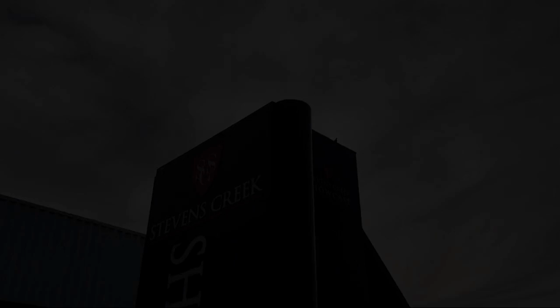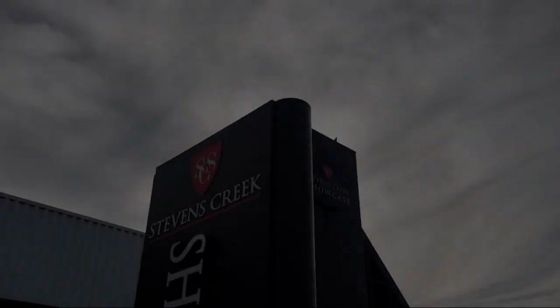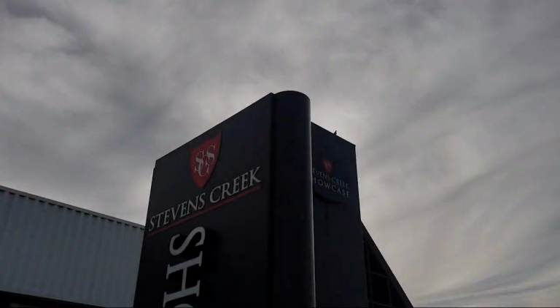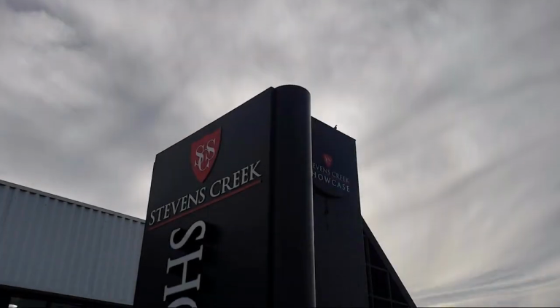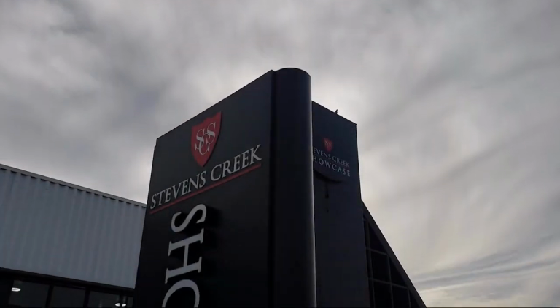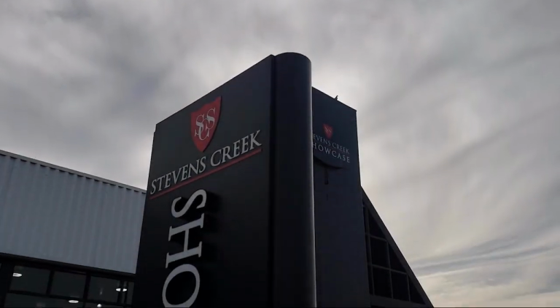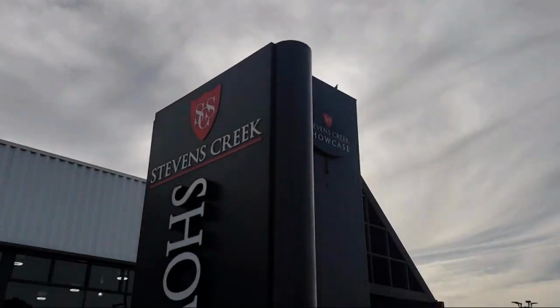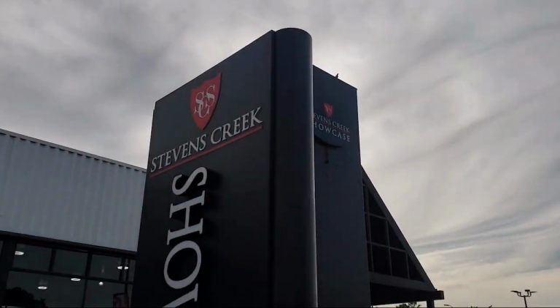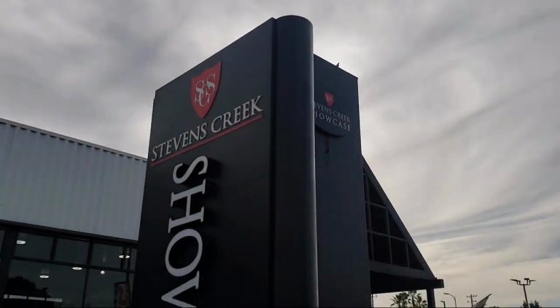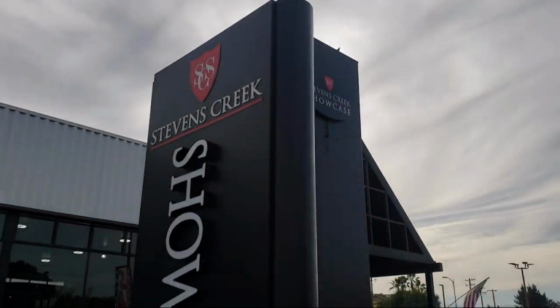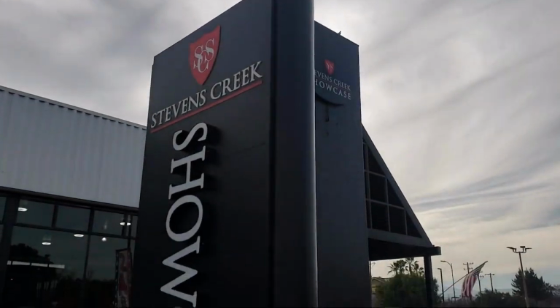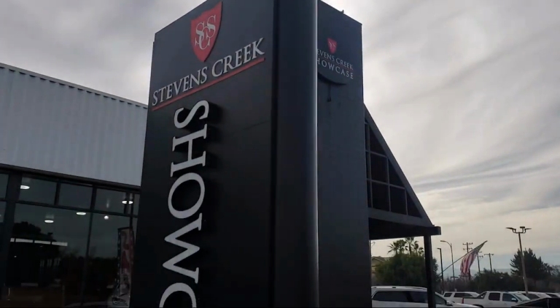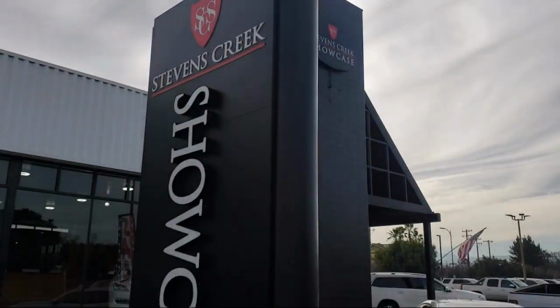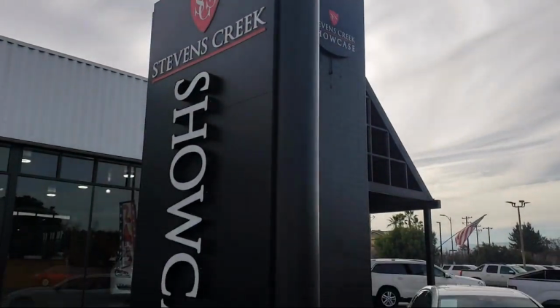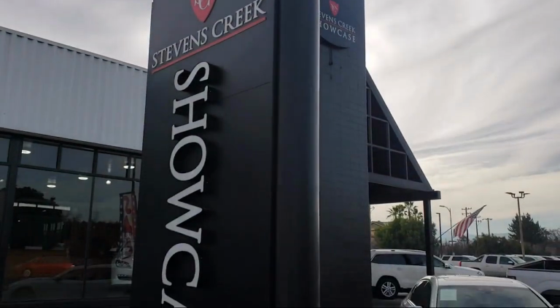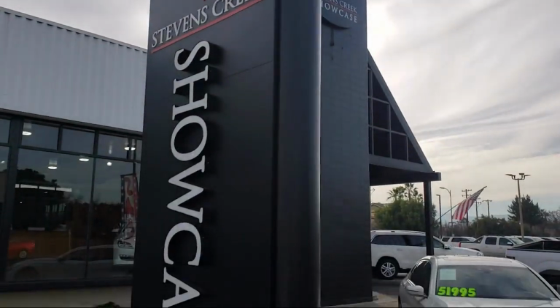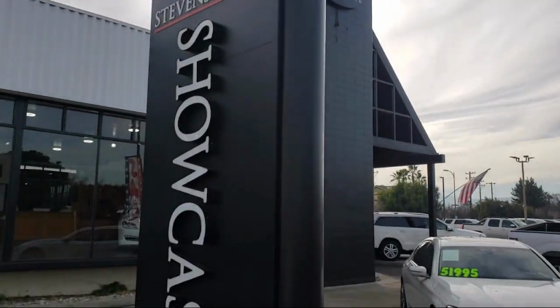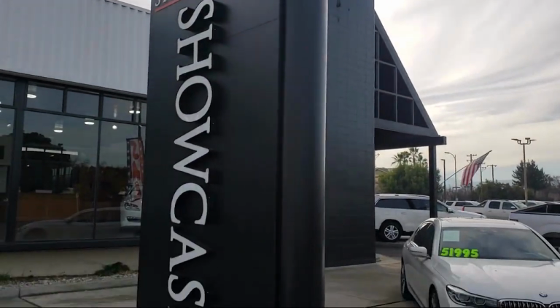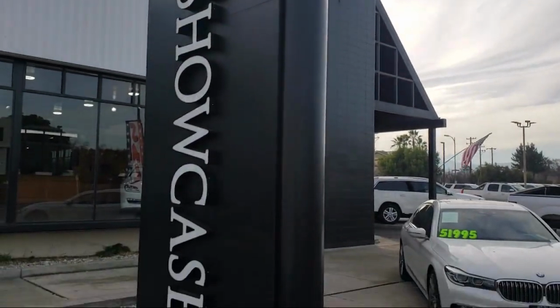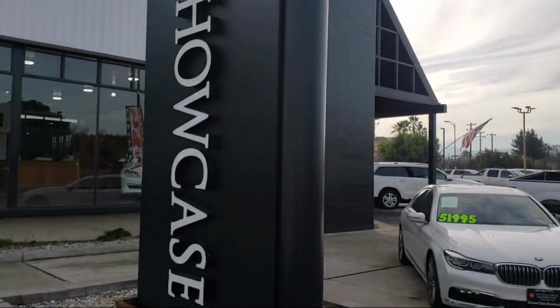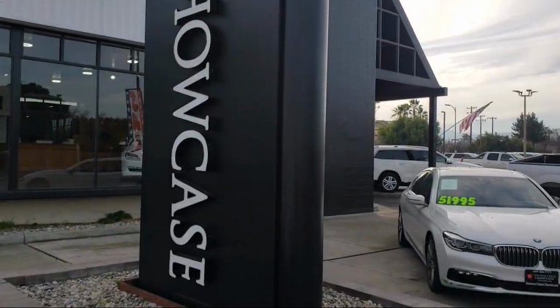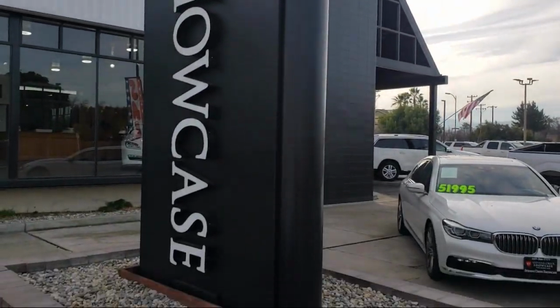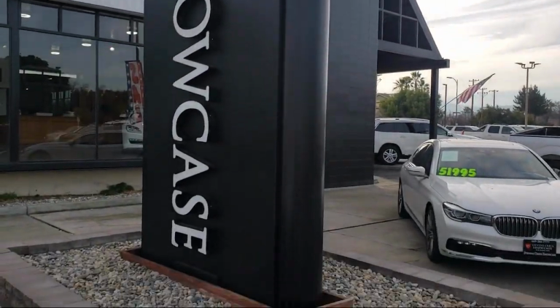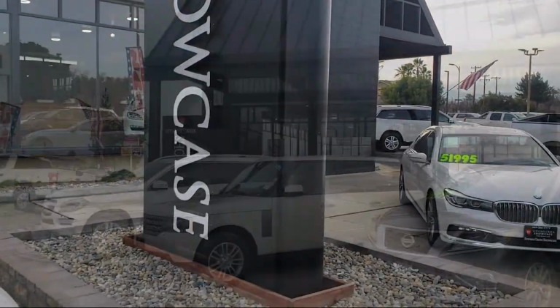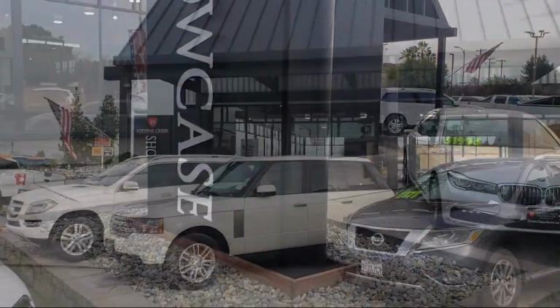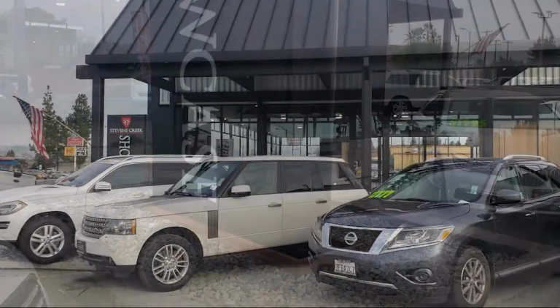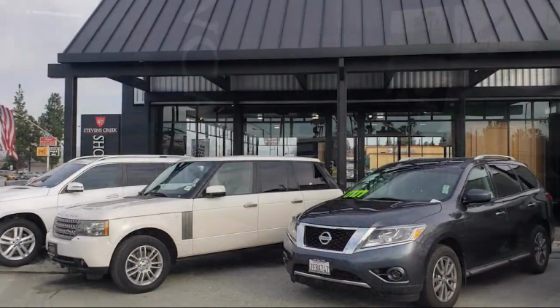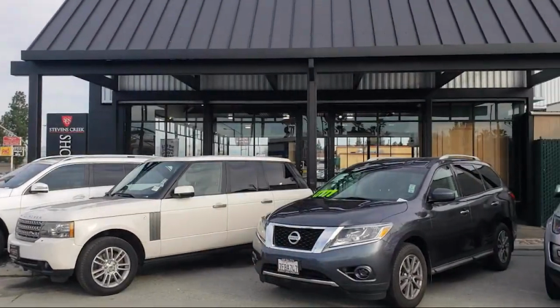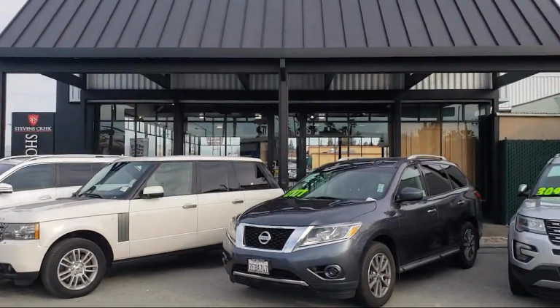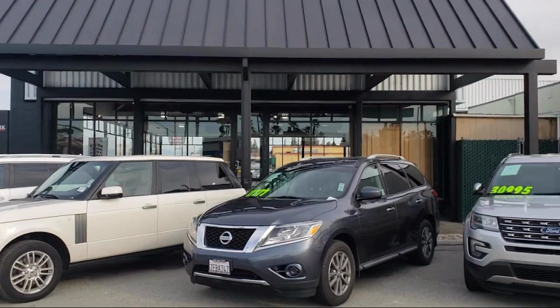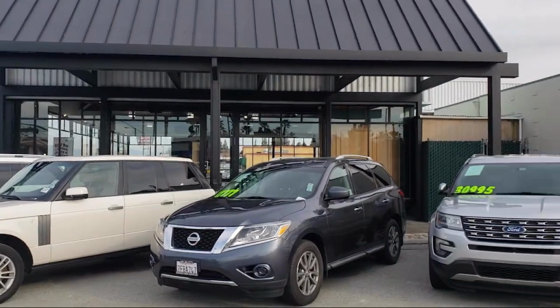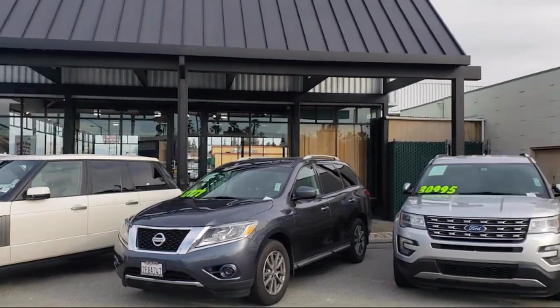Welcome to Stevens Creek Showcase, the area's premier destination for quality pre-owned vehicles.